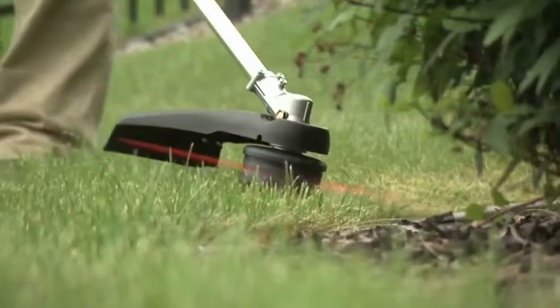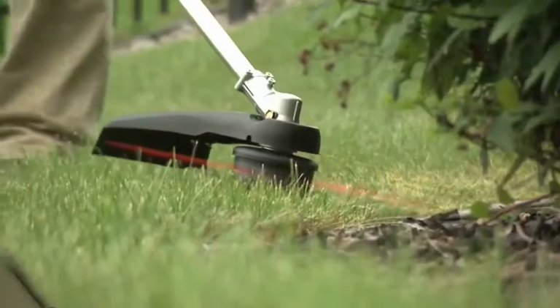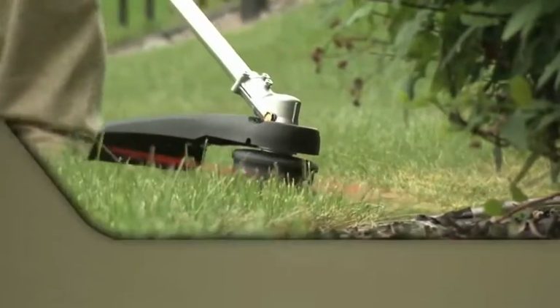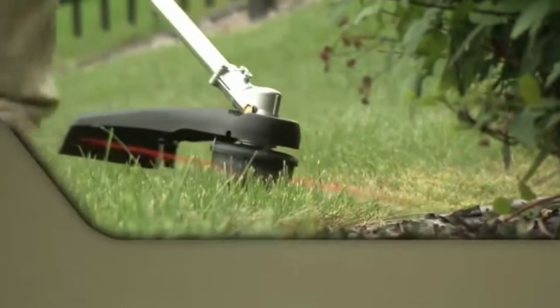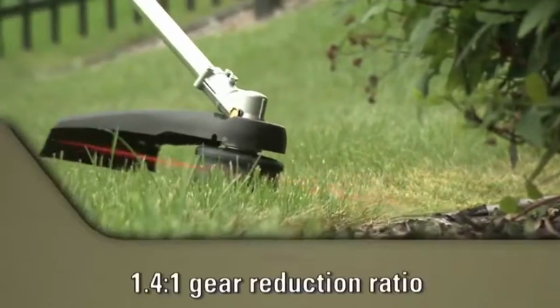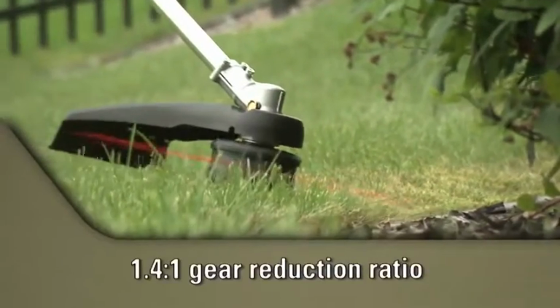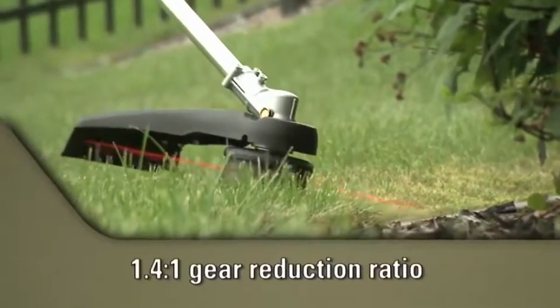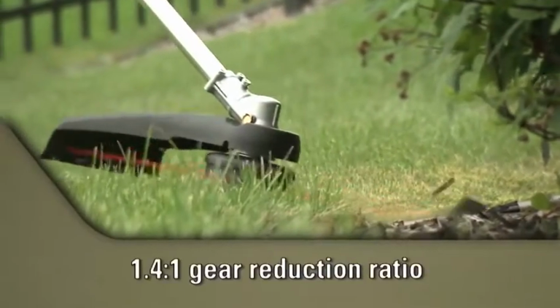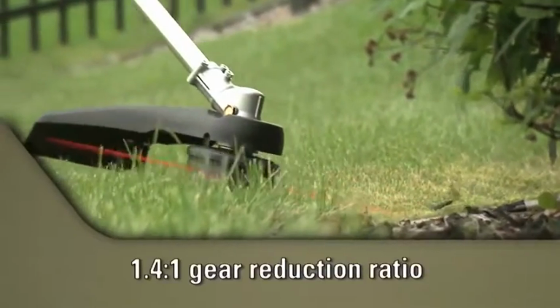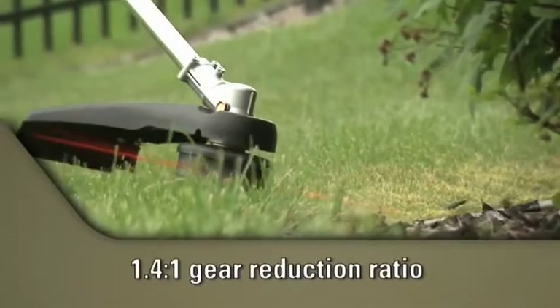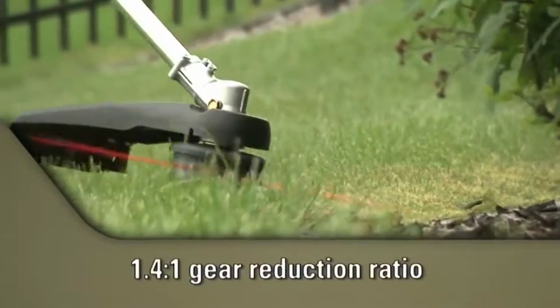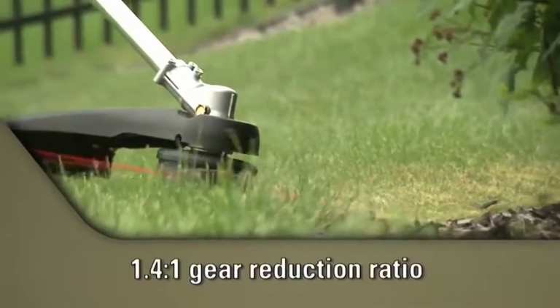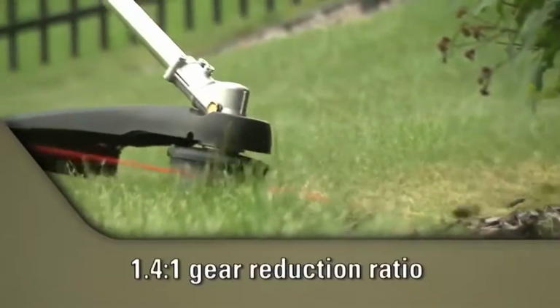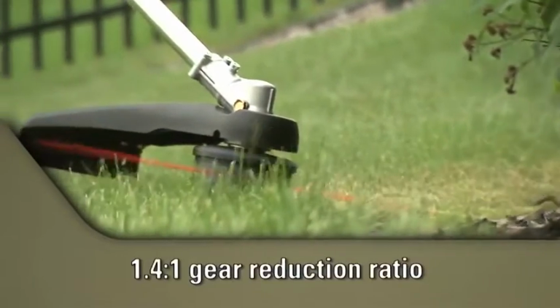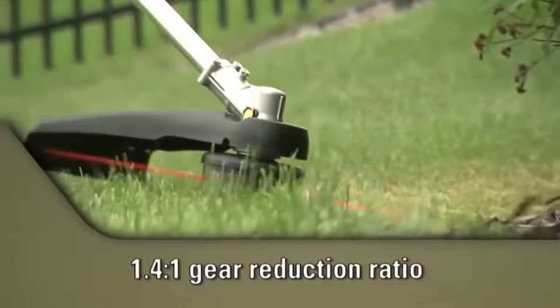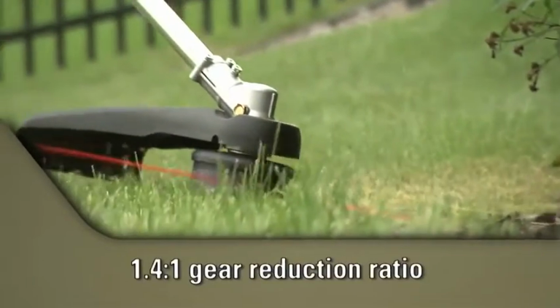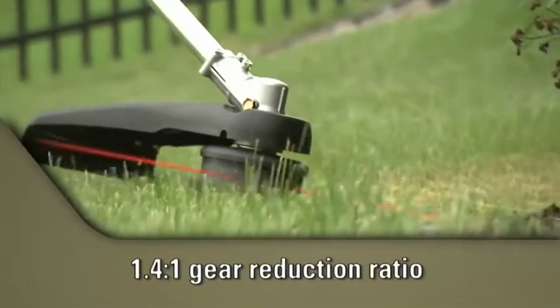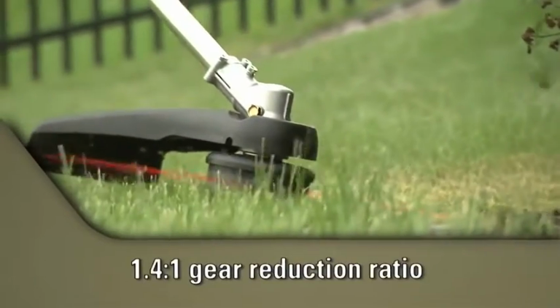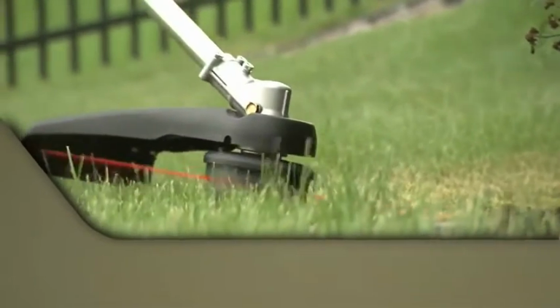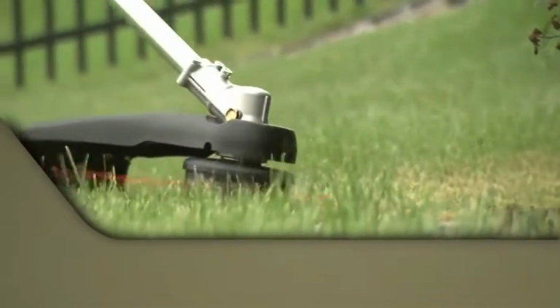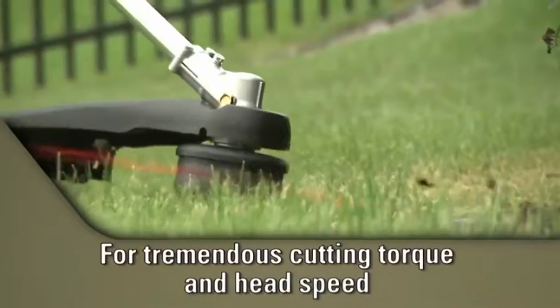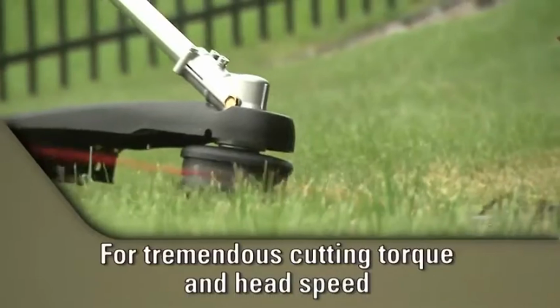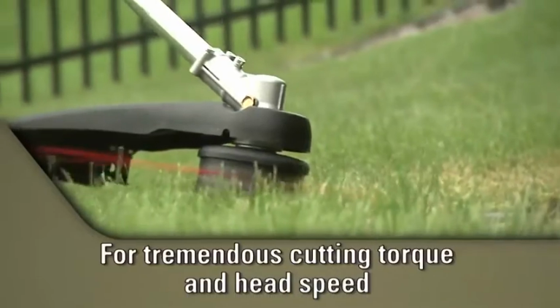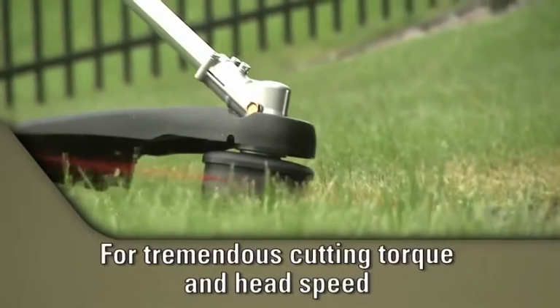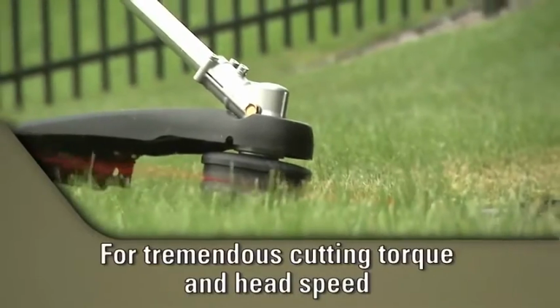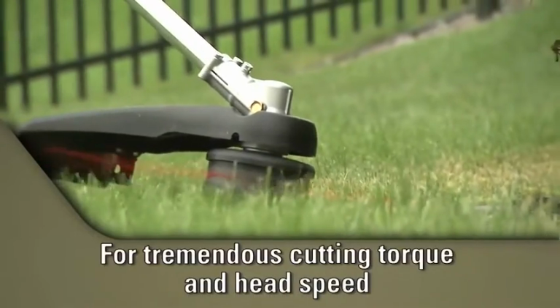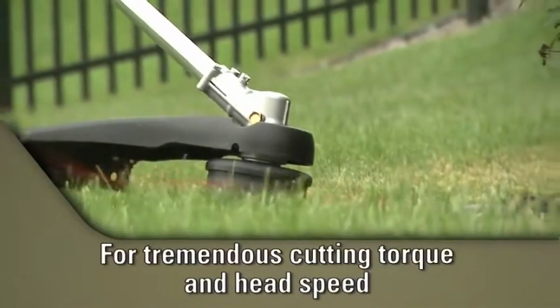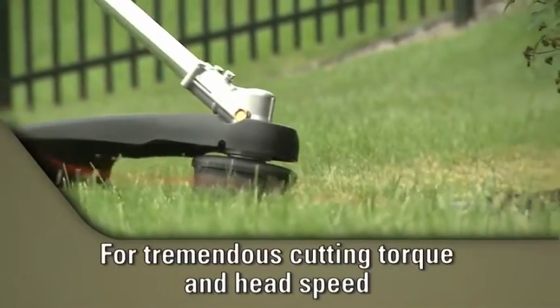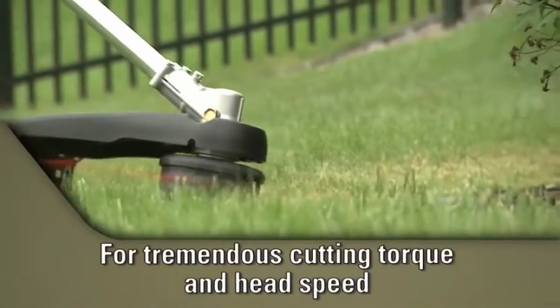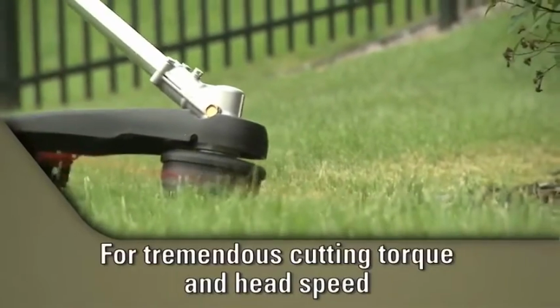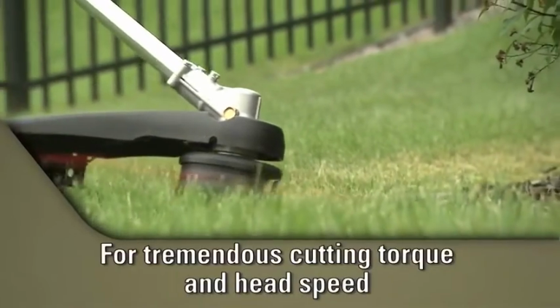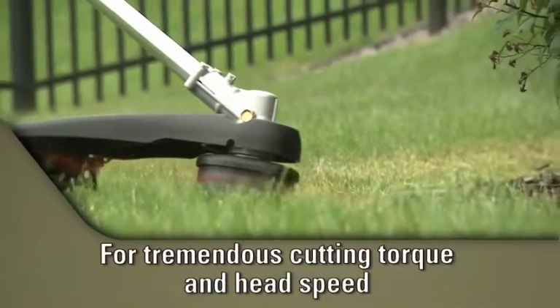The 1.4 to 1 gear reduction ratio on the SRM225i provides tremendous cutting torque and high trimmer head speed.